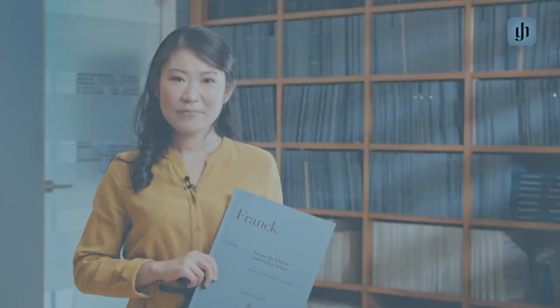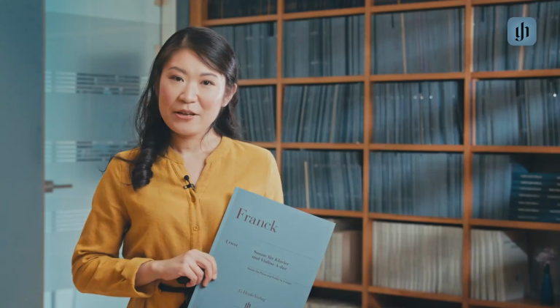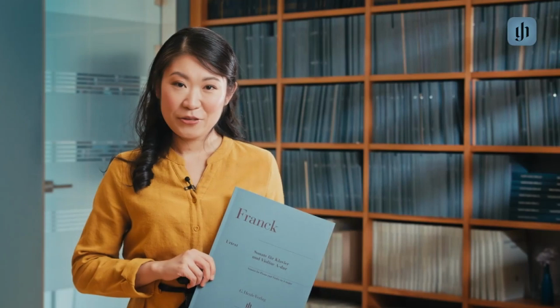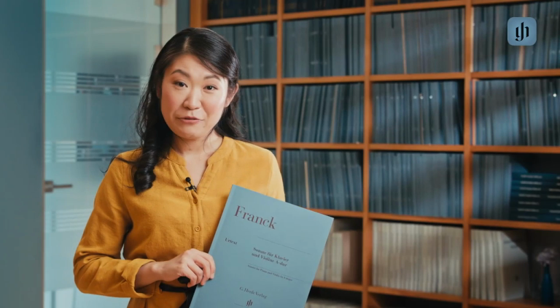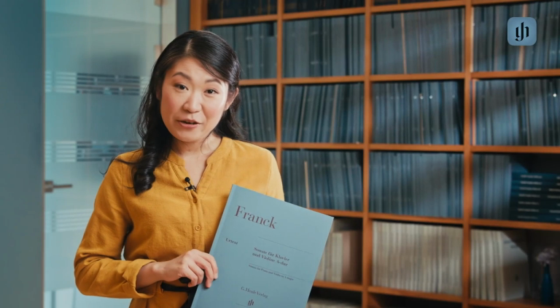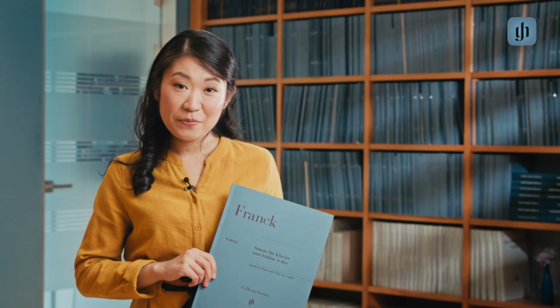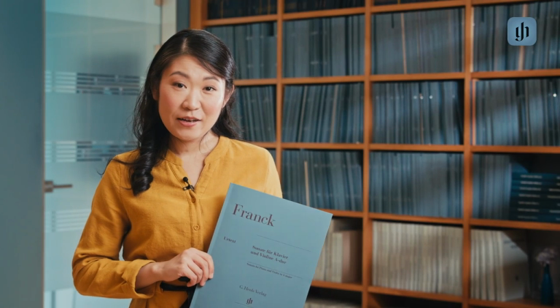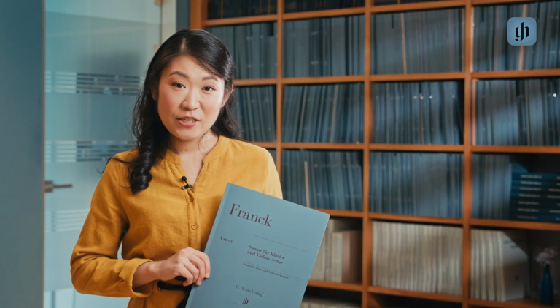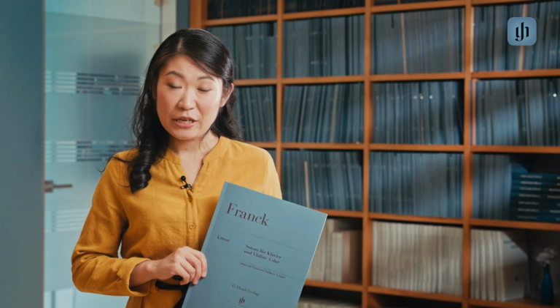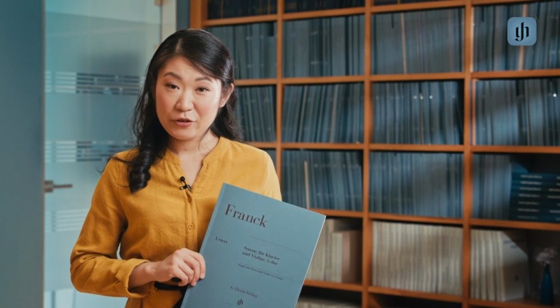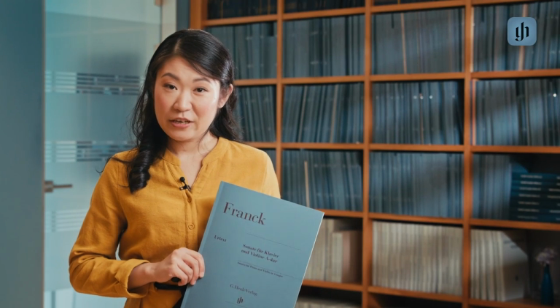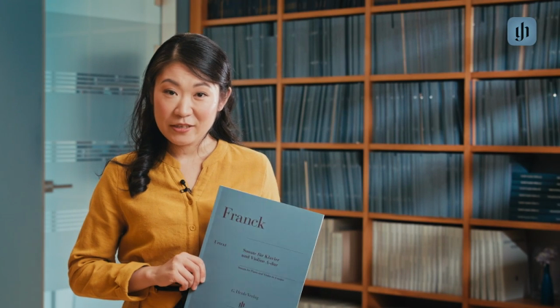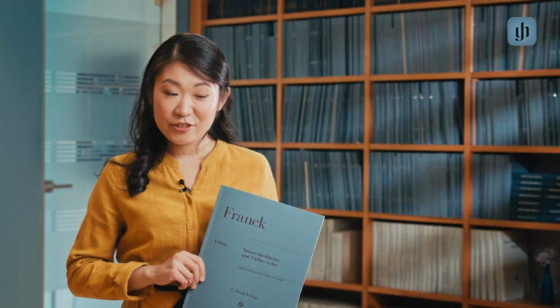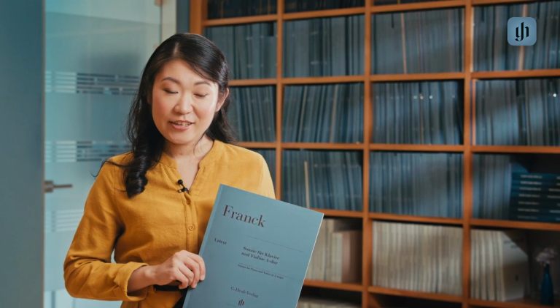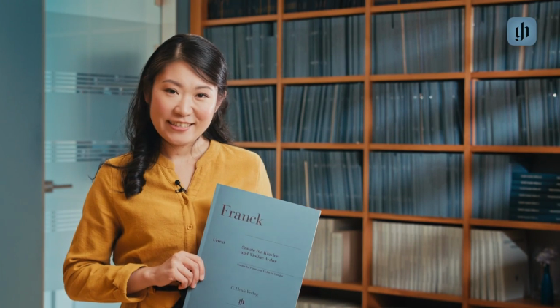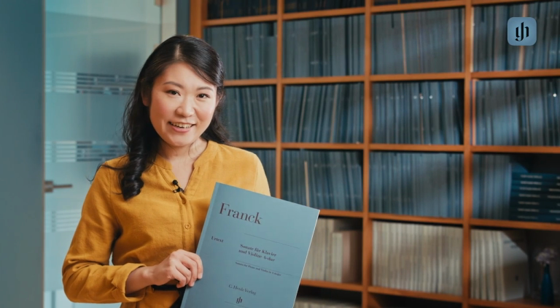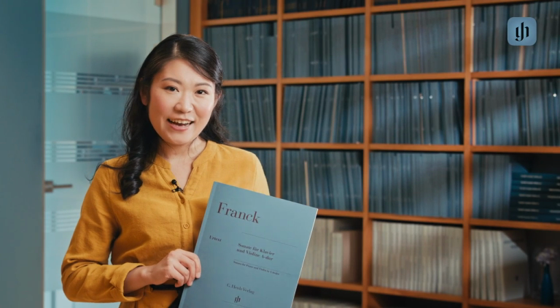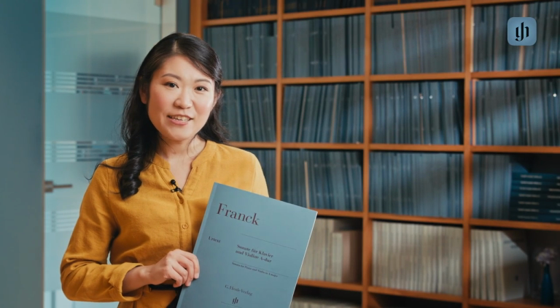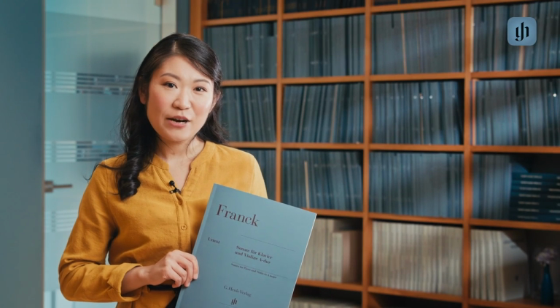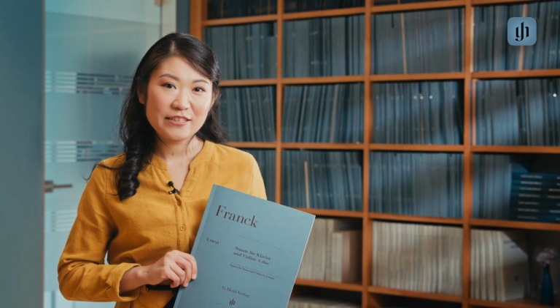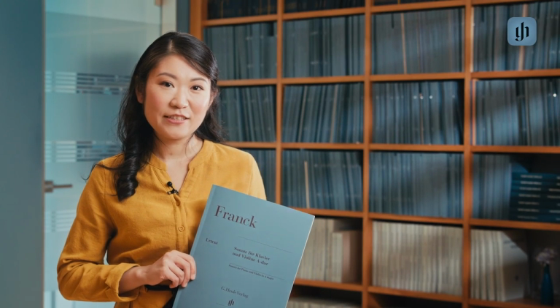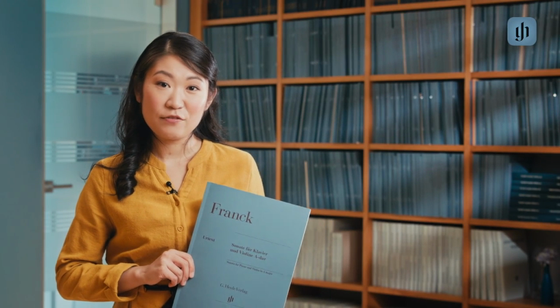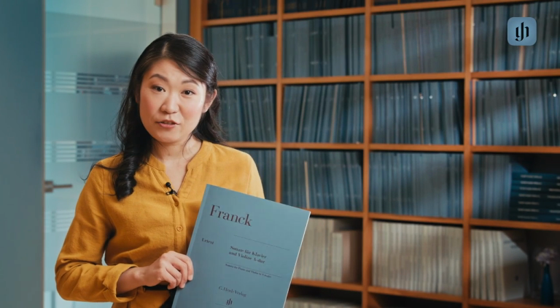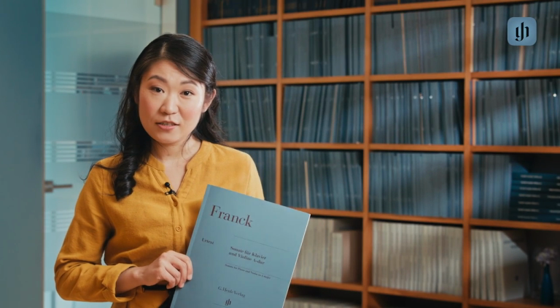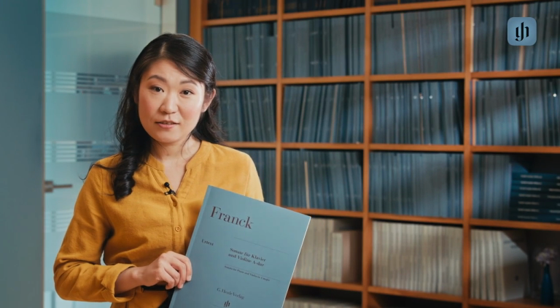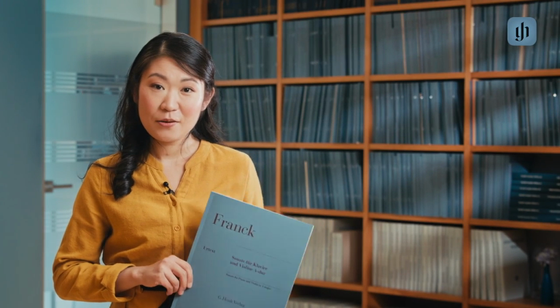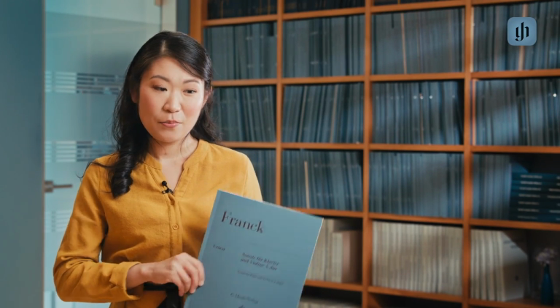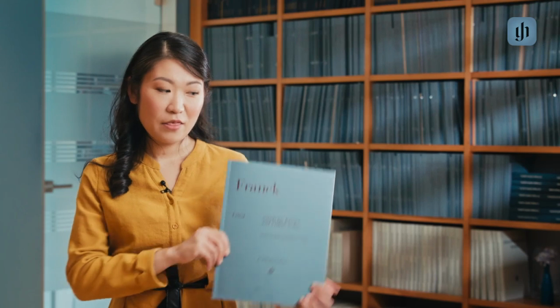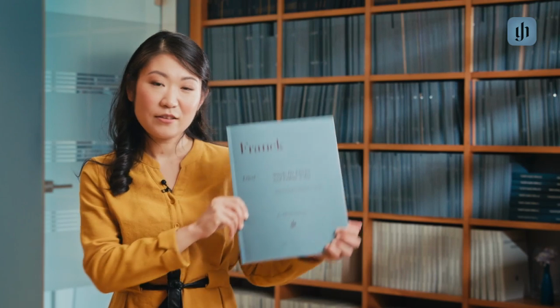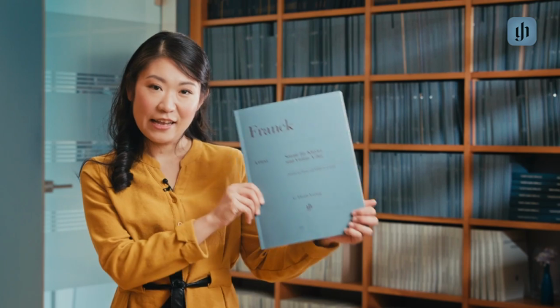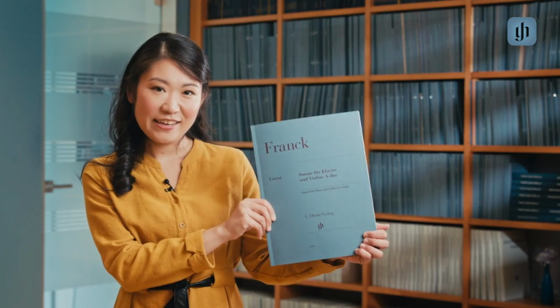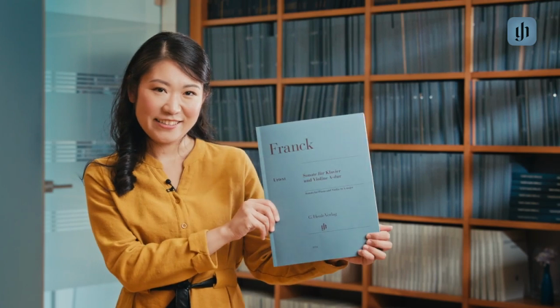So I really hope you will enjoy very much listening to and practicing the Franck Sonata with the Henle Edition.